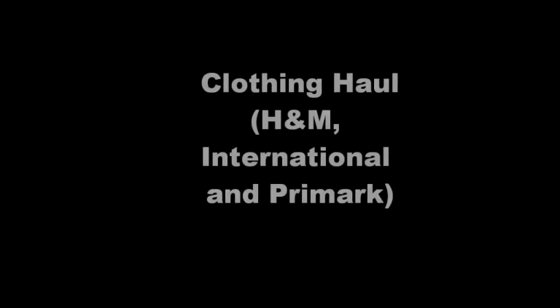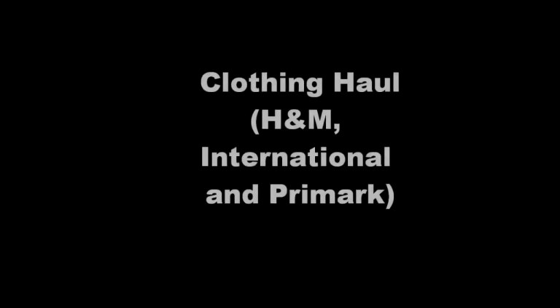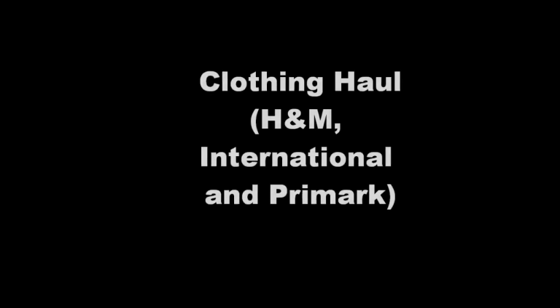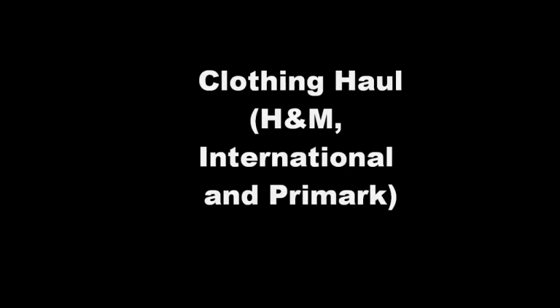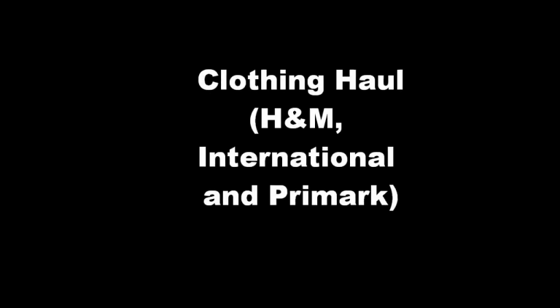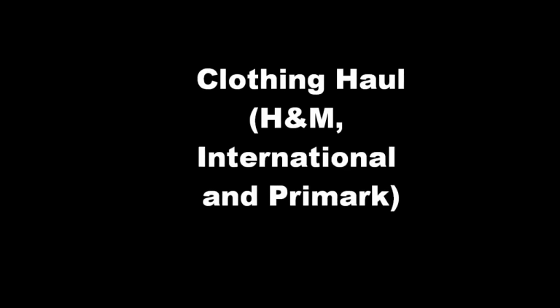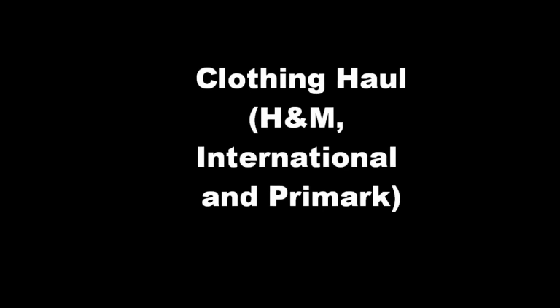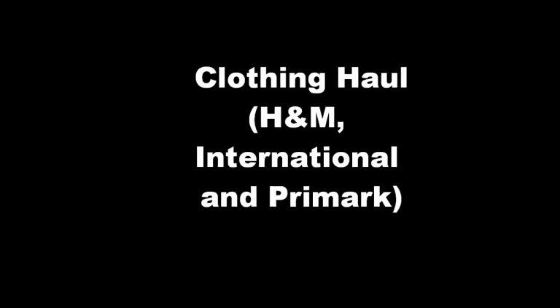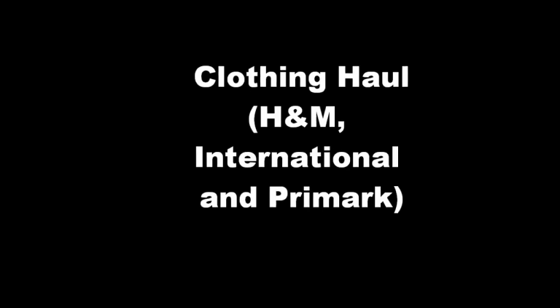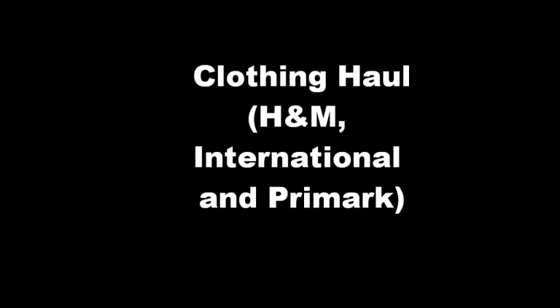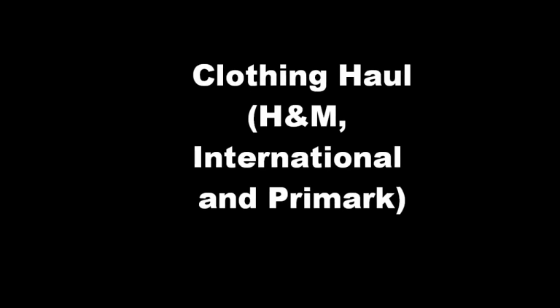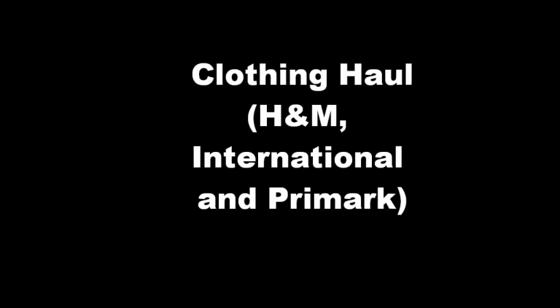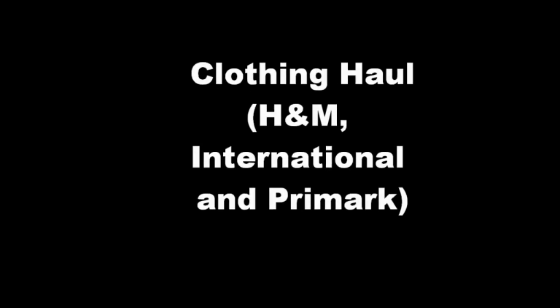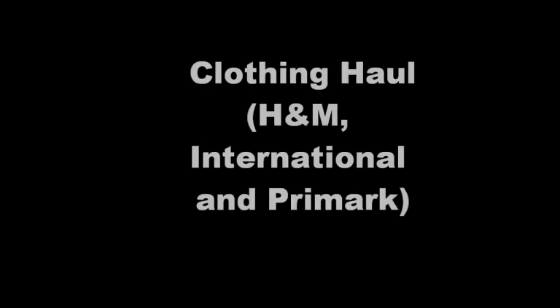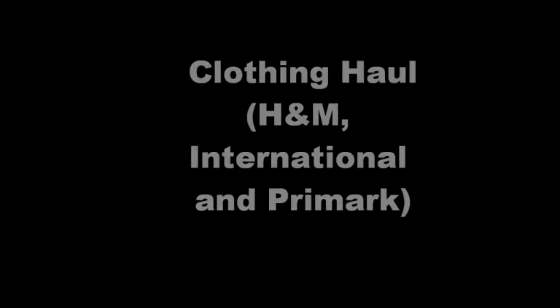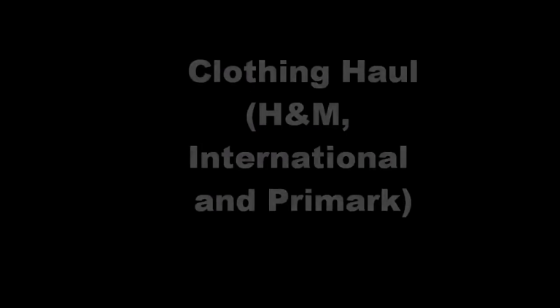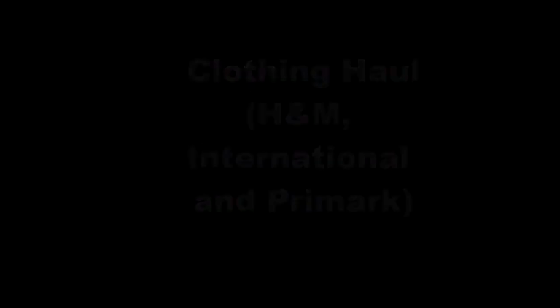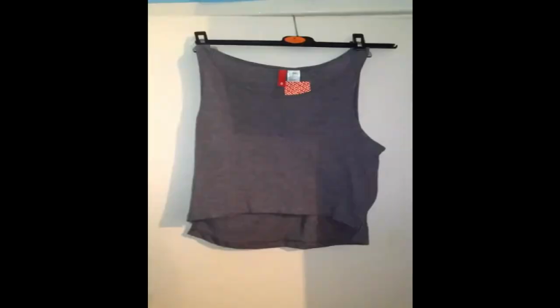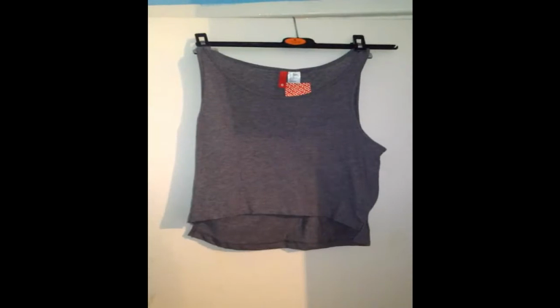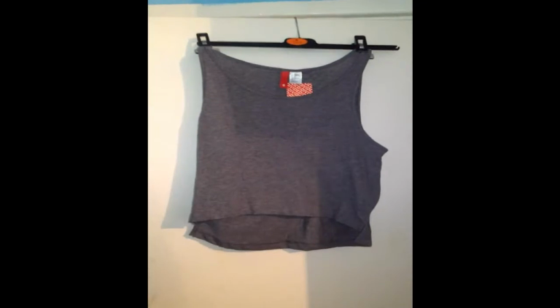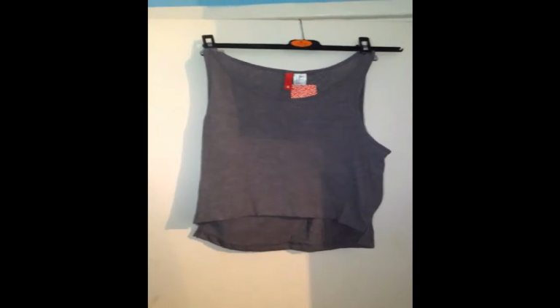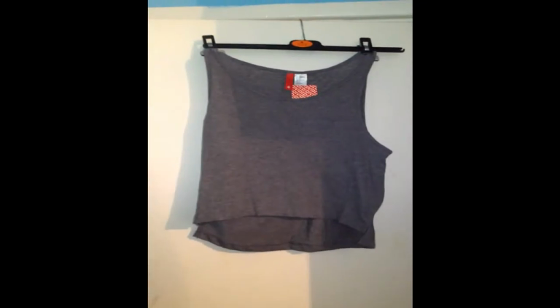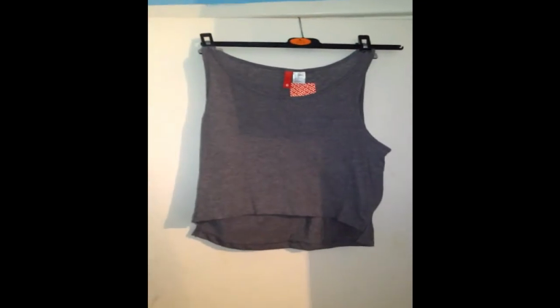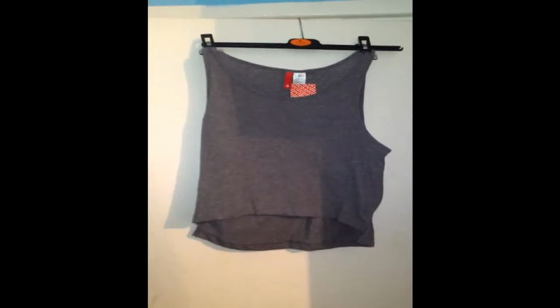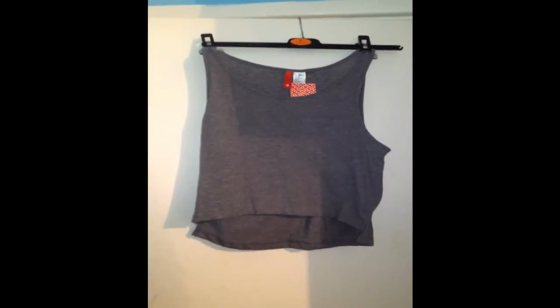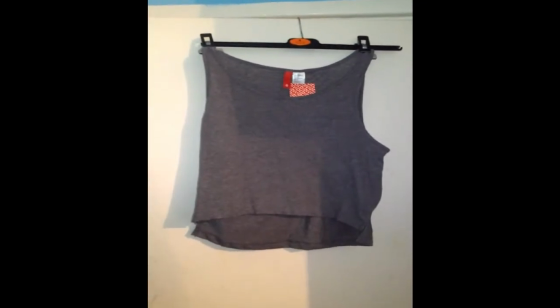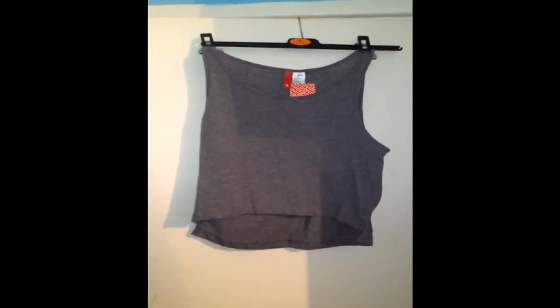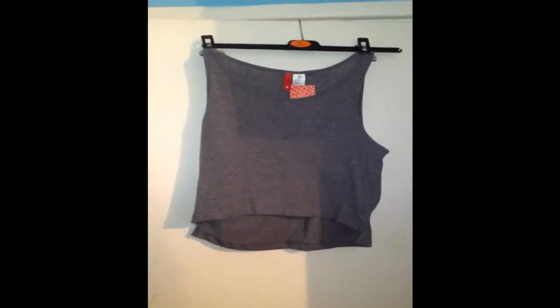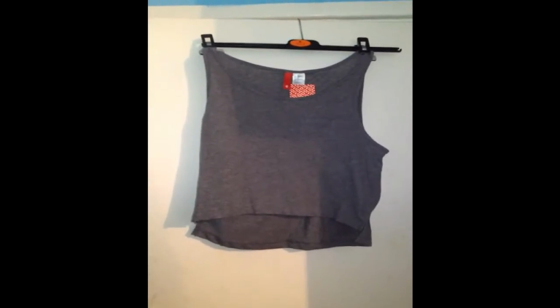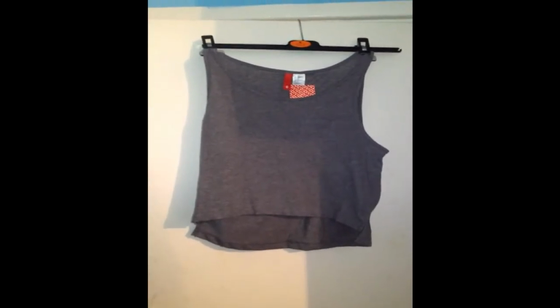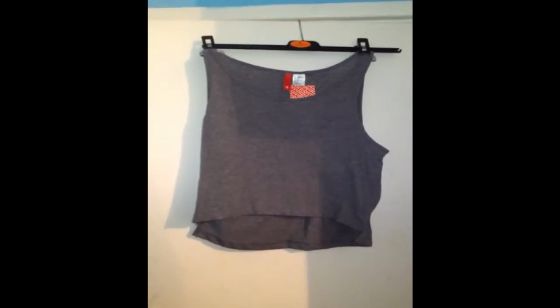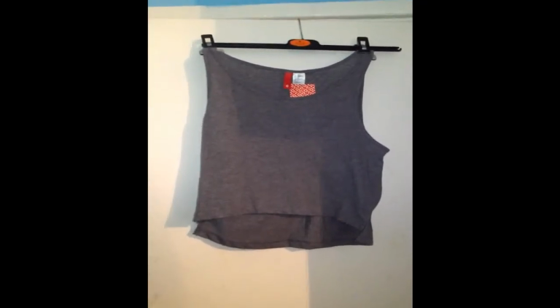Hey guys, this is just a clothing haul and I went to H&M, Primark and International.